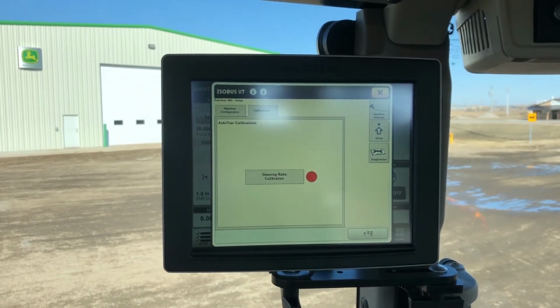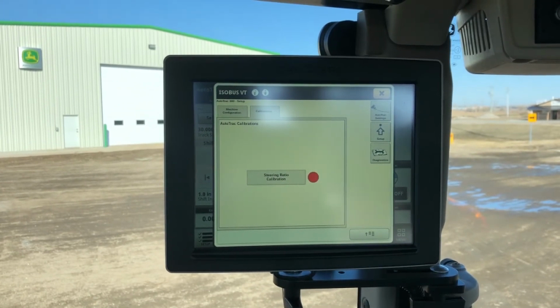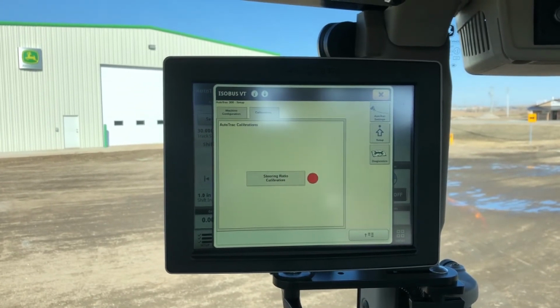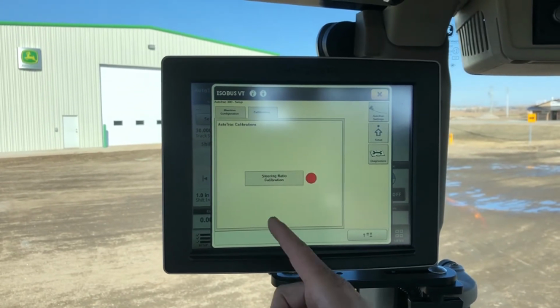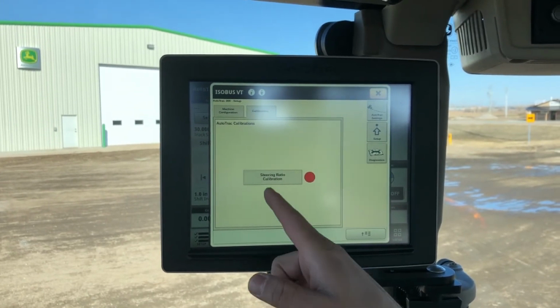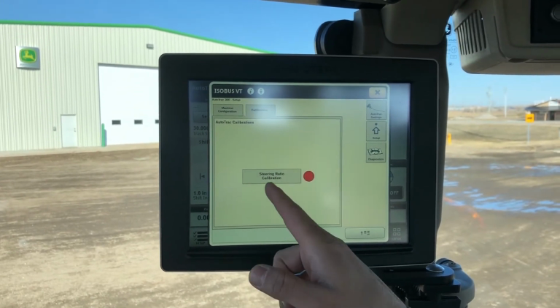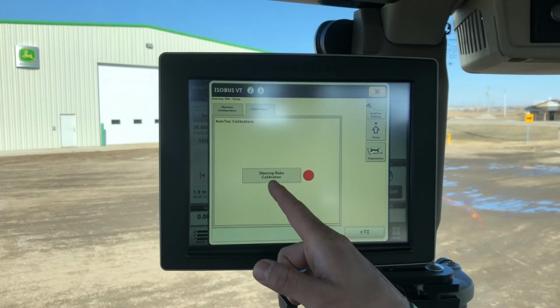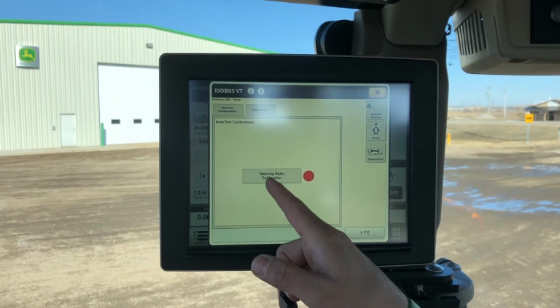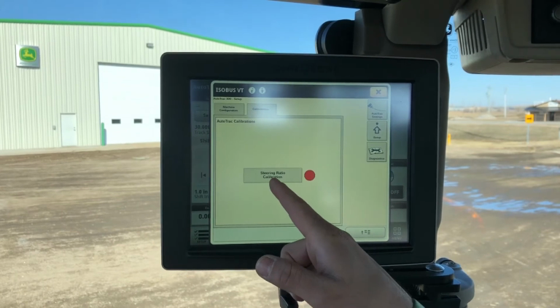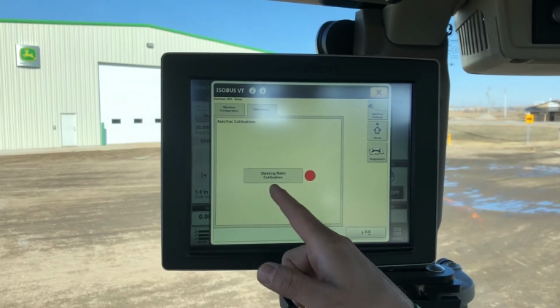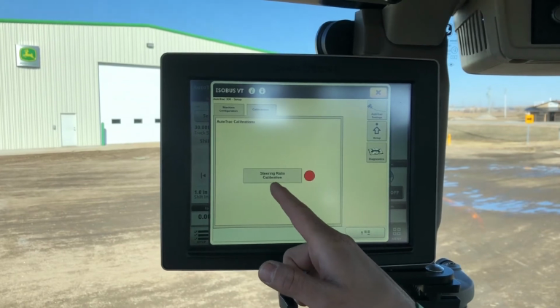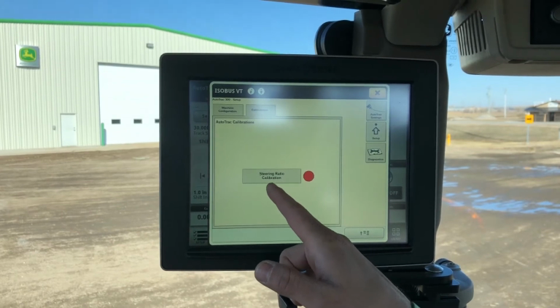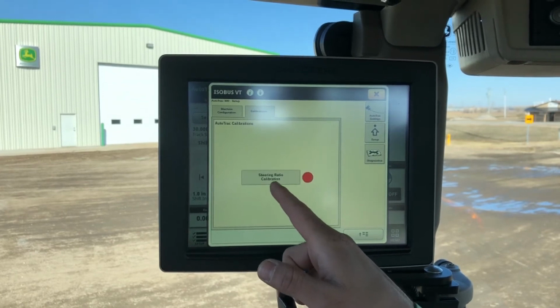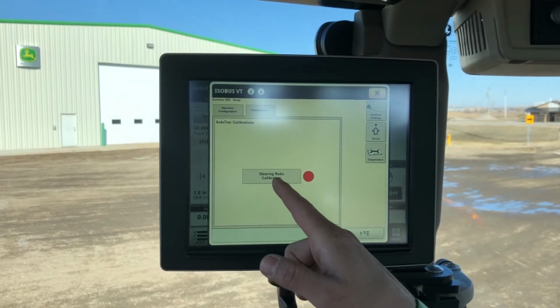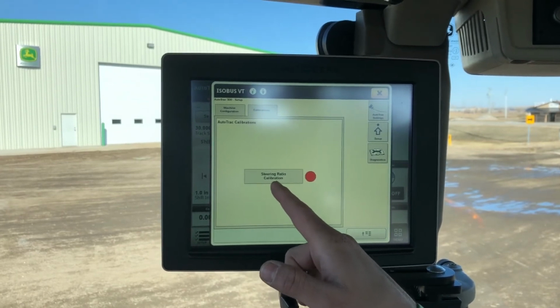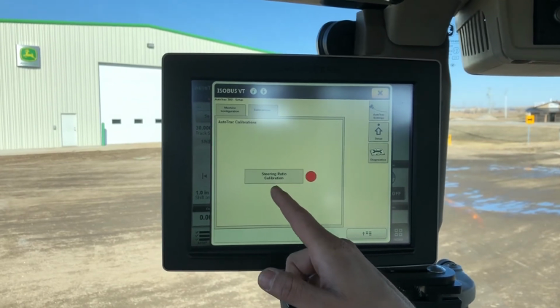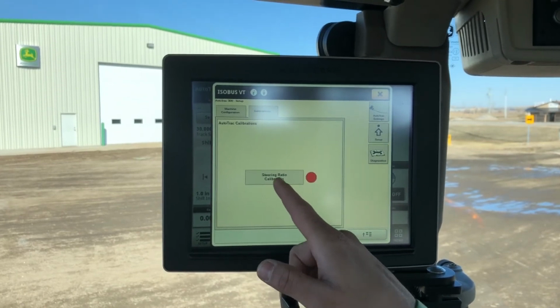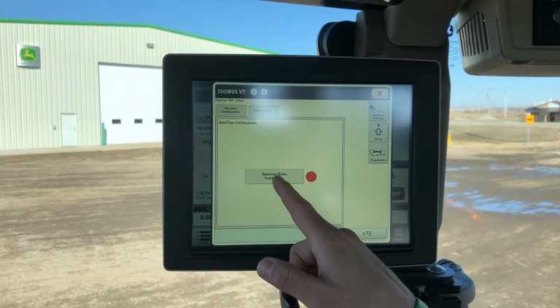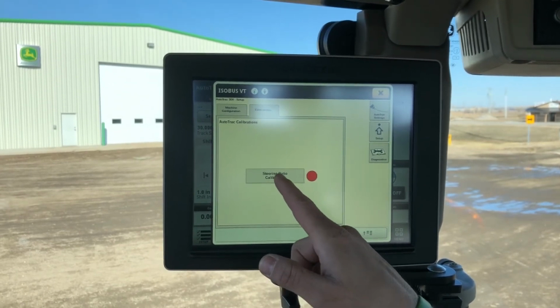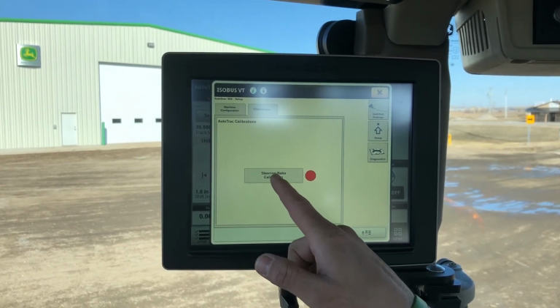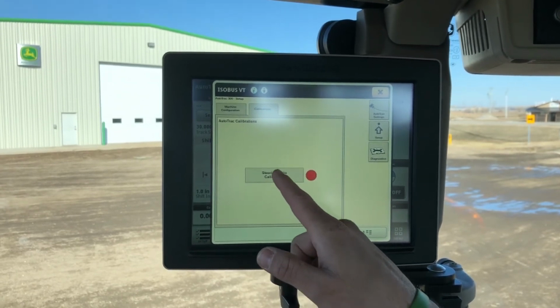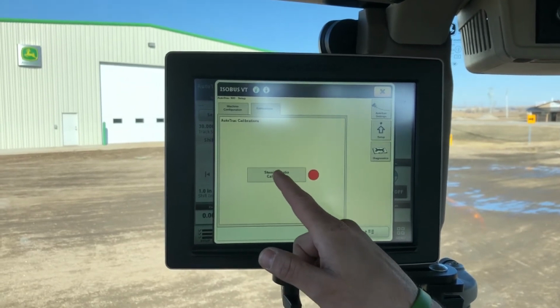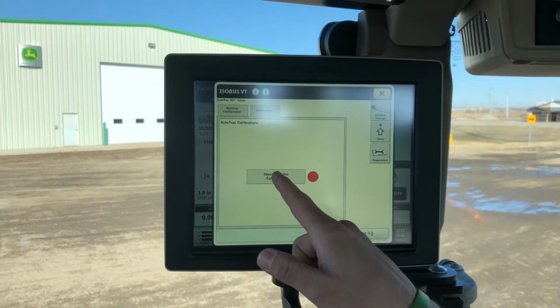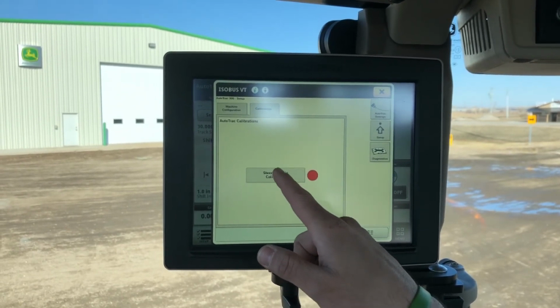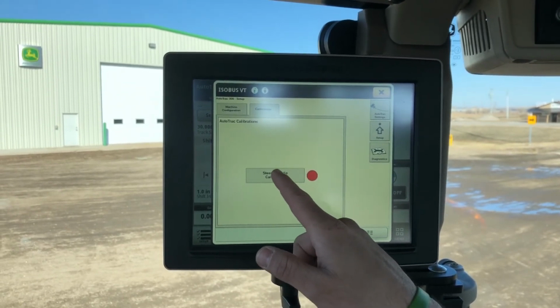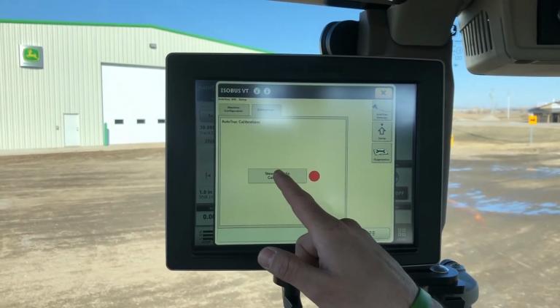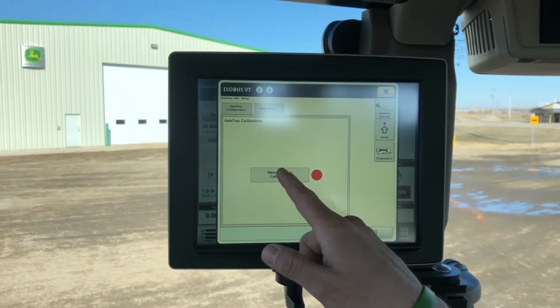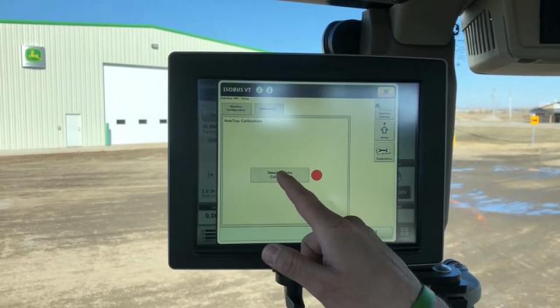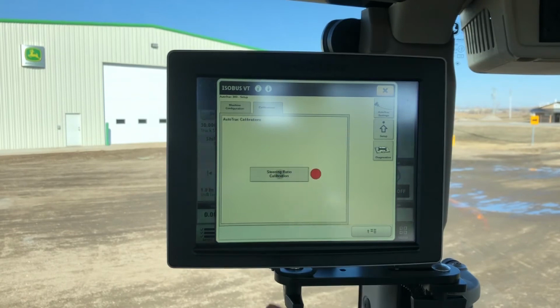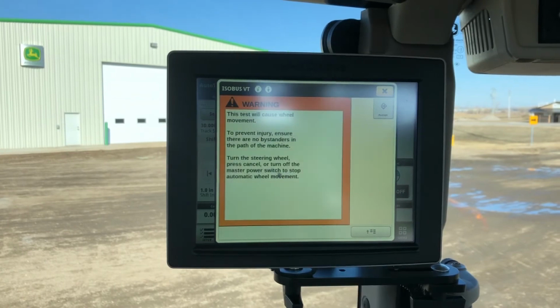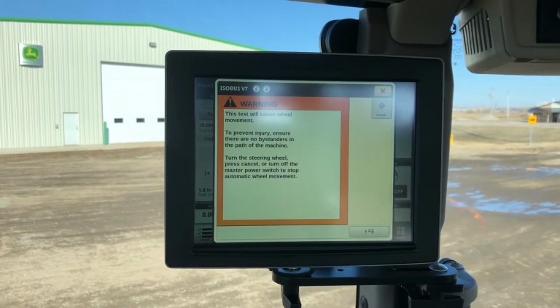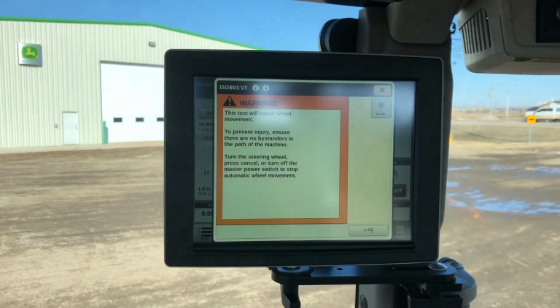After seeing that, we want to go ahead and touch the steering ratio calibration, and then you will follow the steps to get that done.